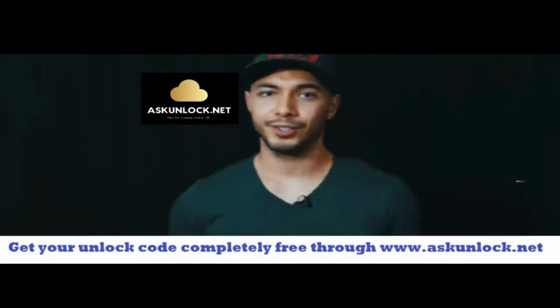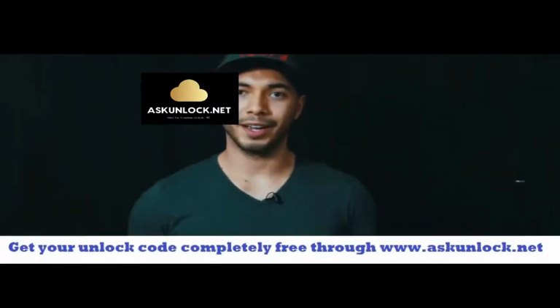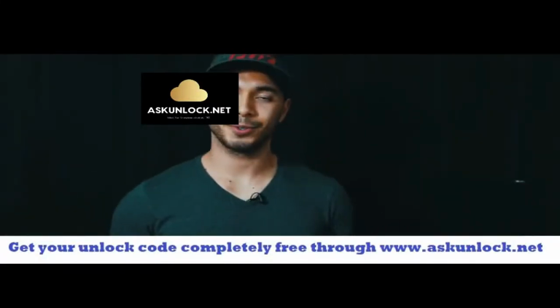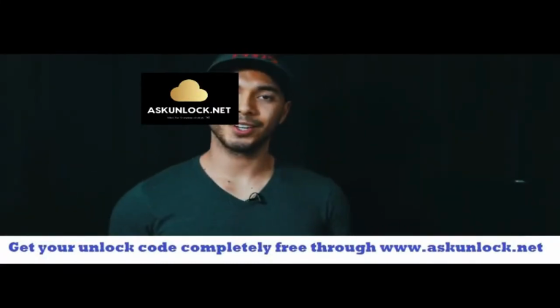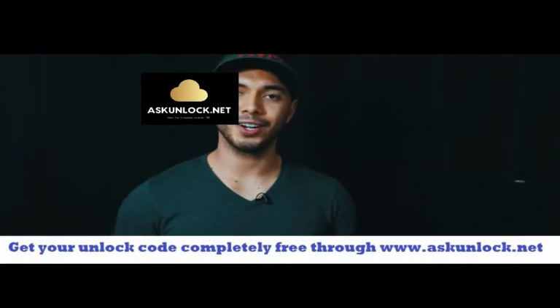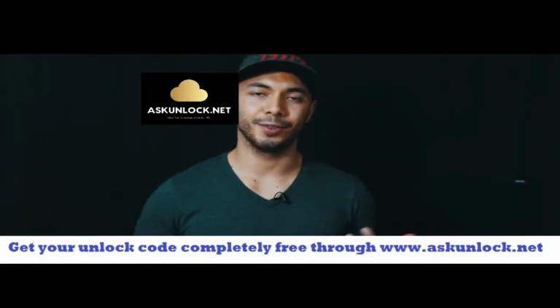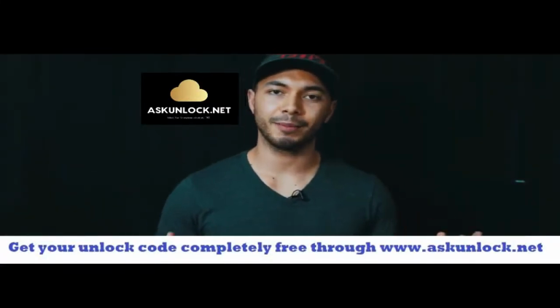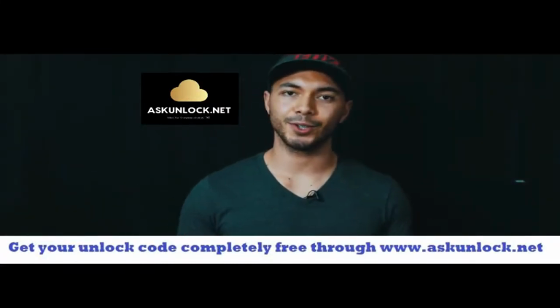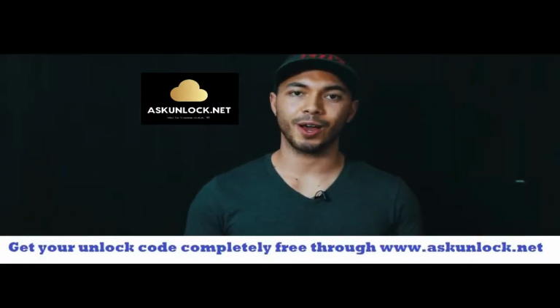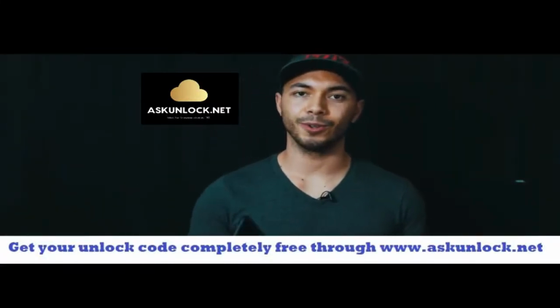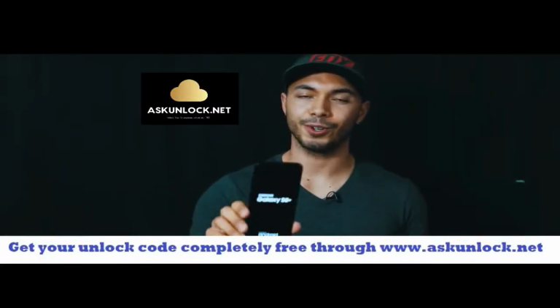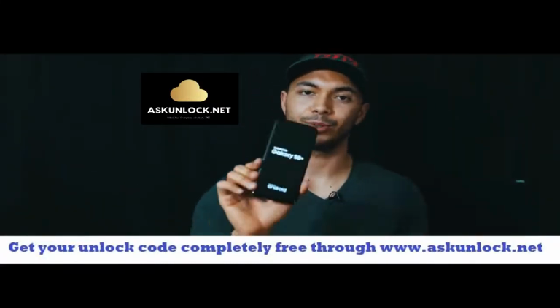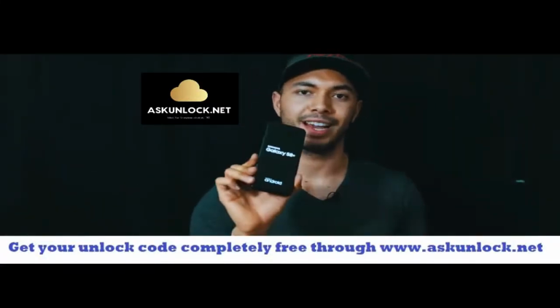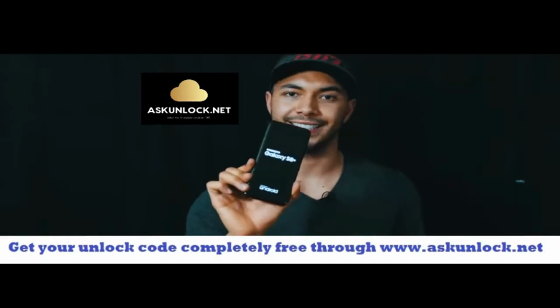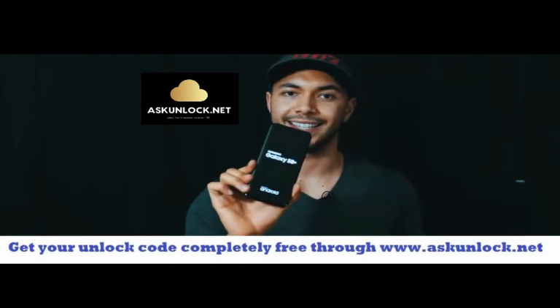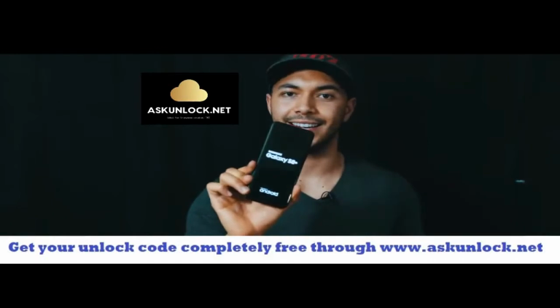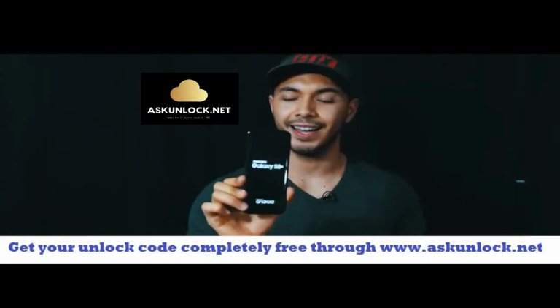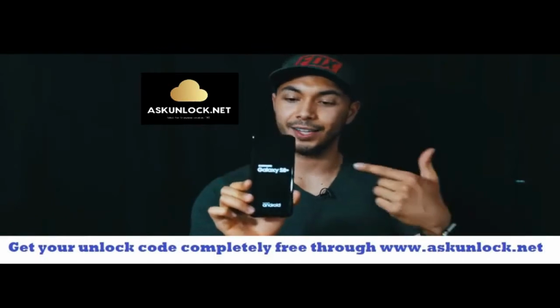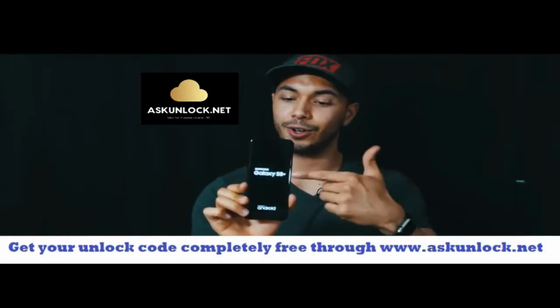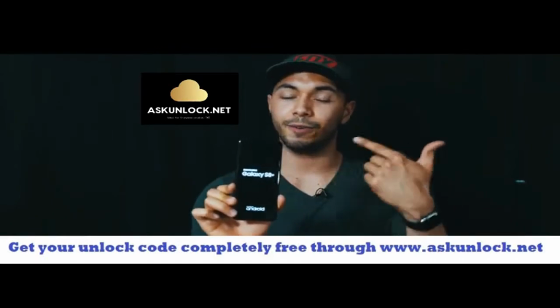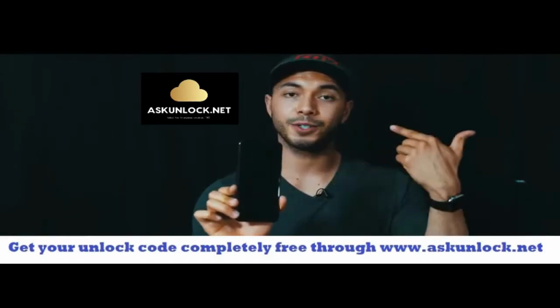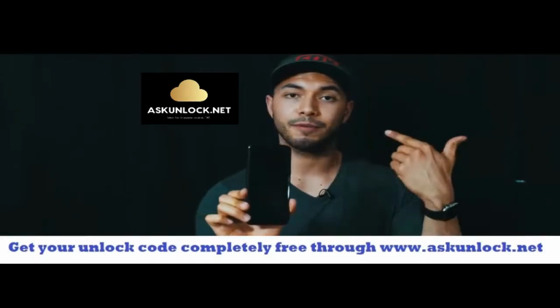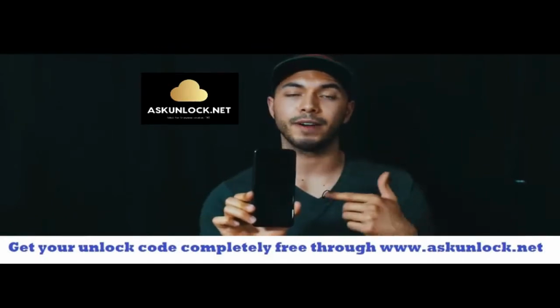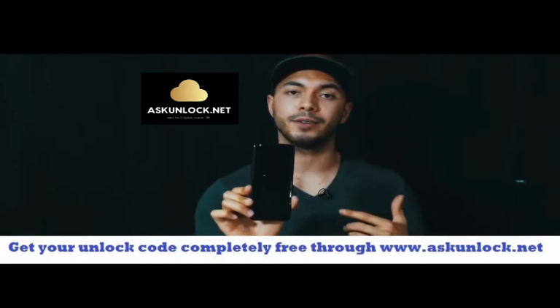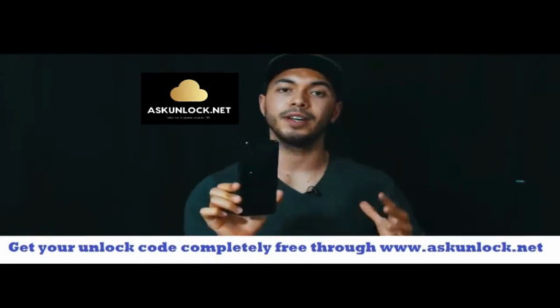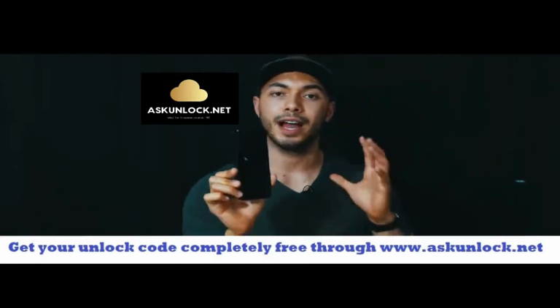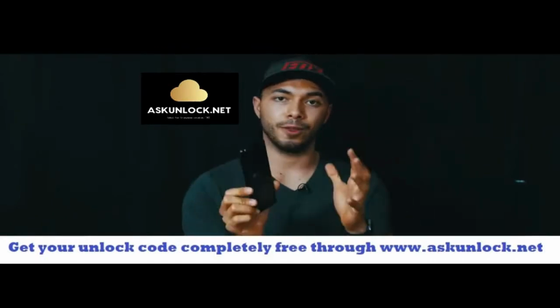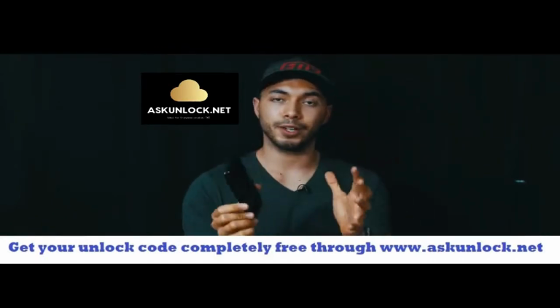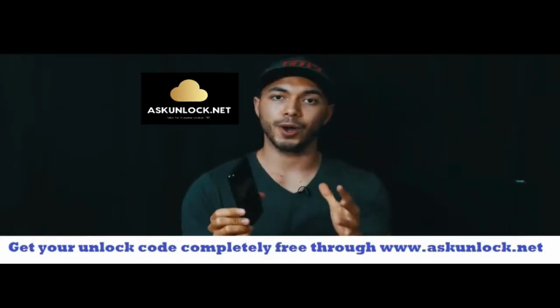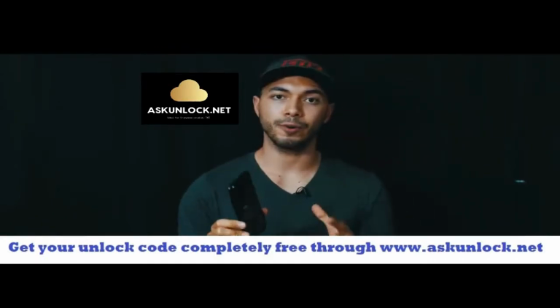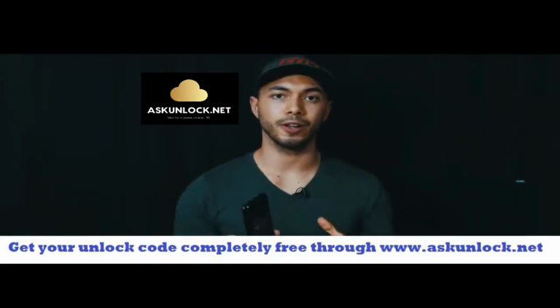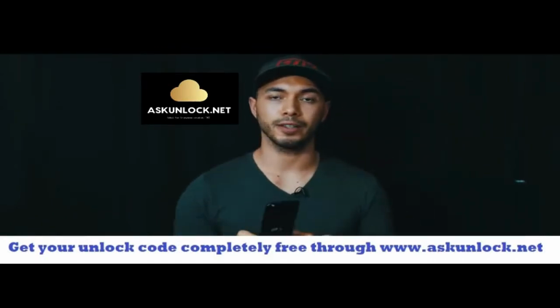What's up guys? Christian here and today I'm going to show you how to unlock your Samsung Galaxy S8. I just got this phone straight from the factory and today I'm going to show you how to unlock it.